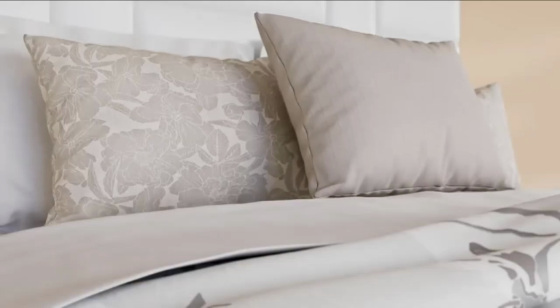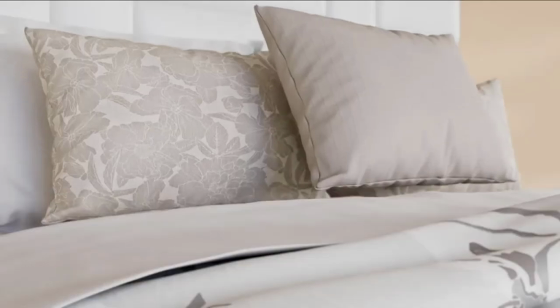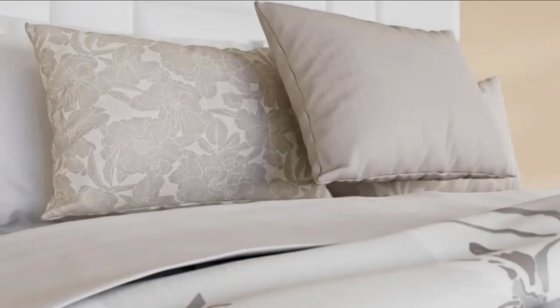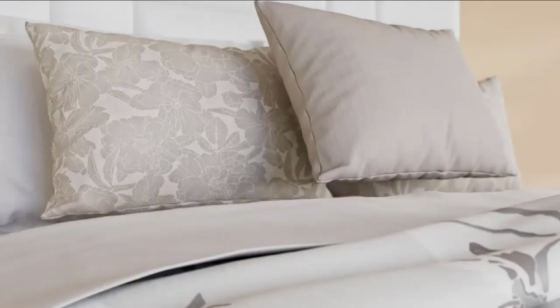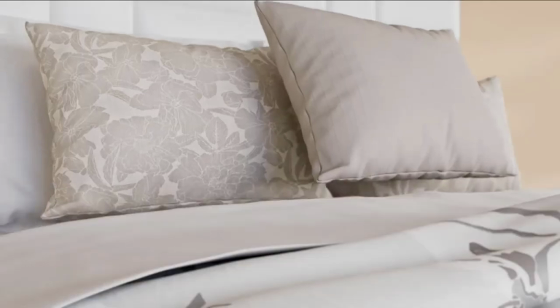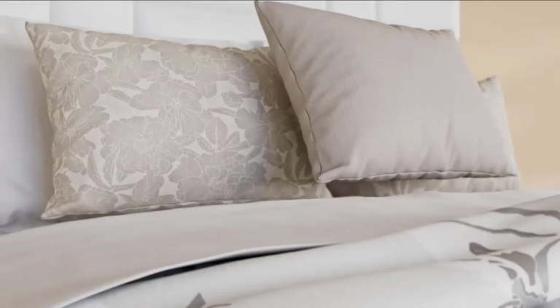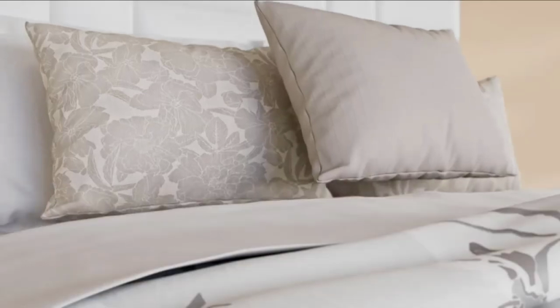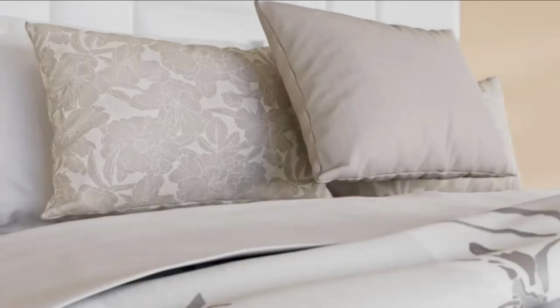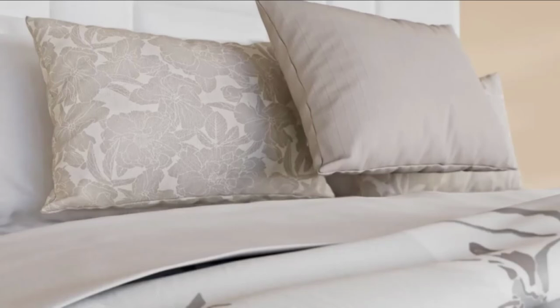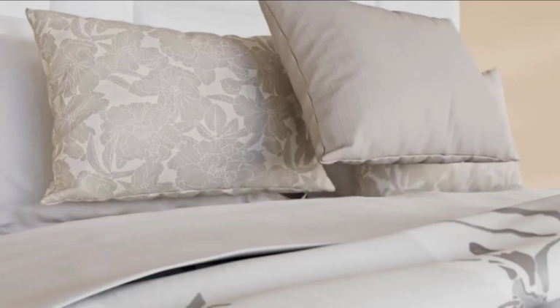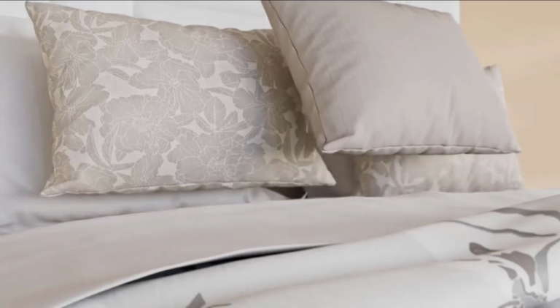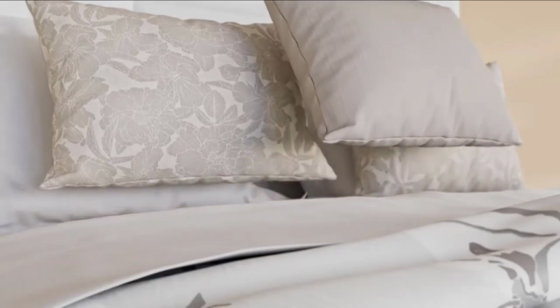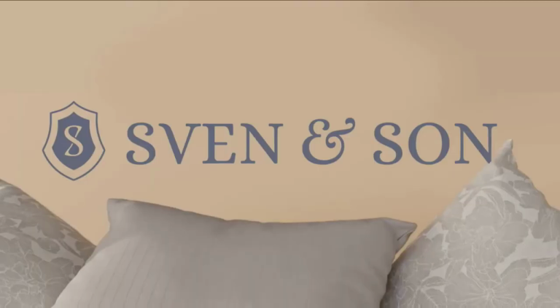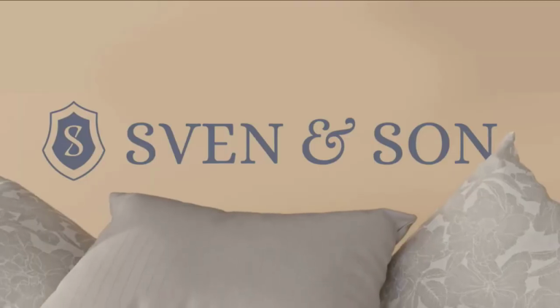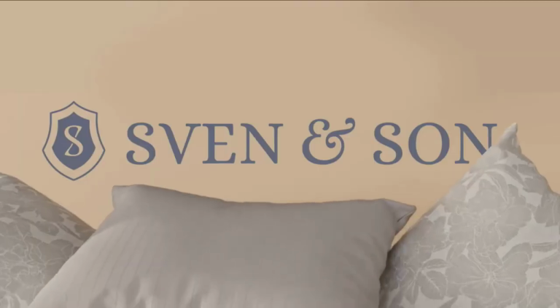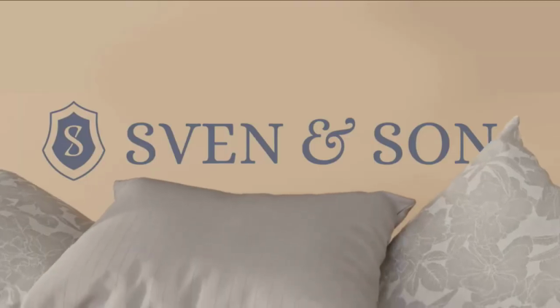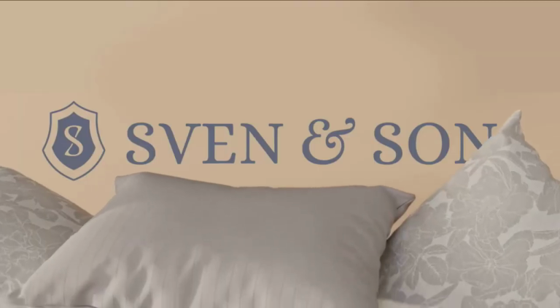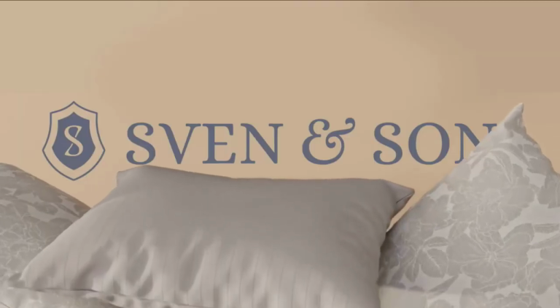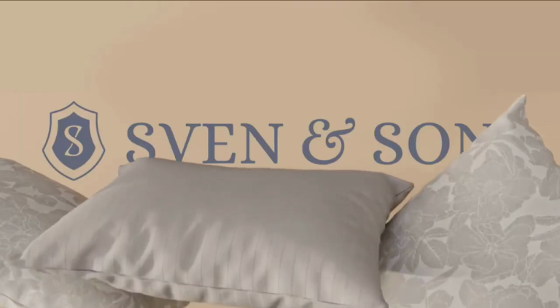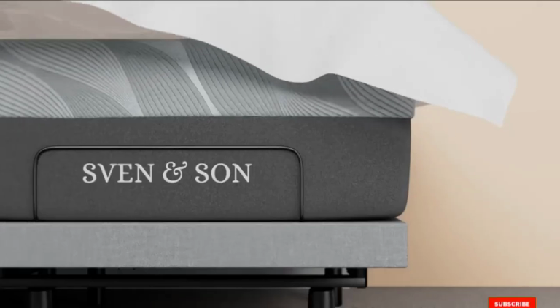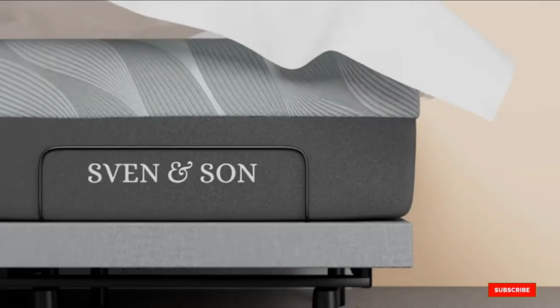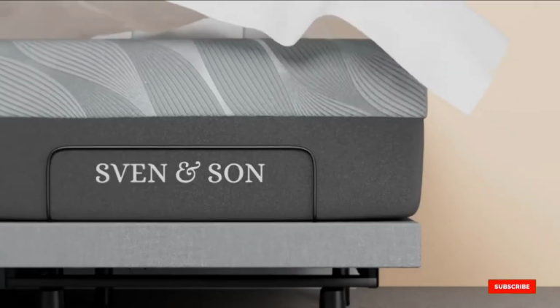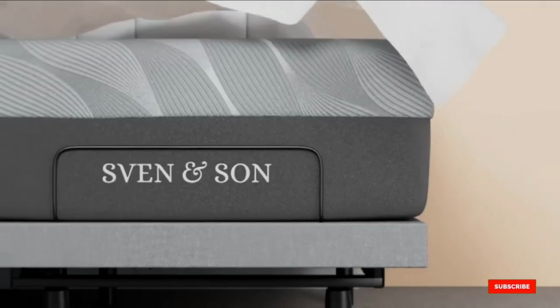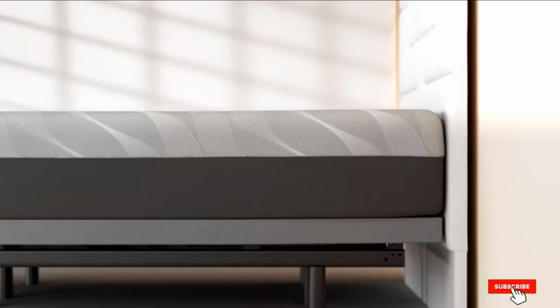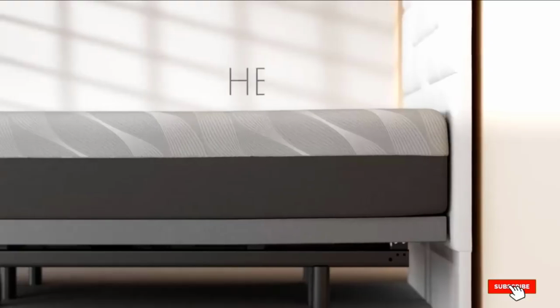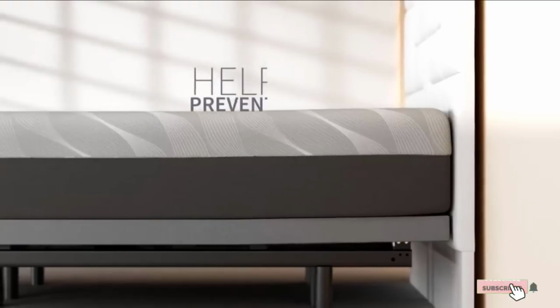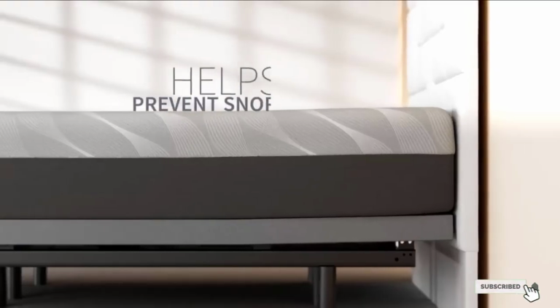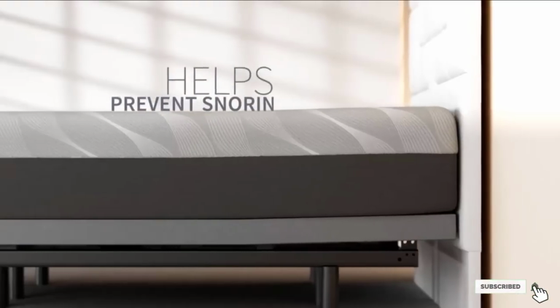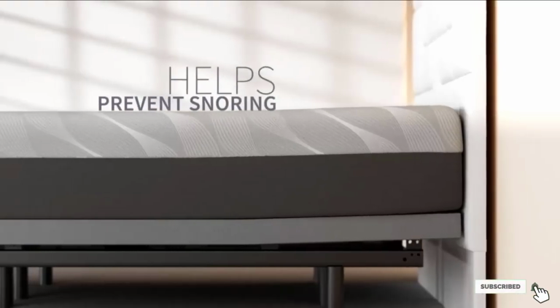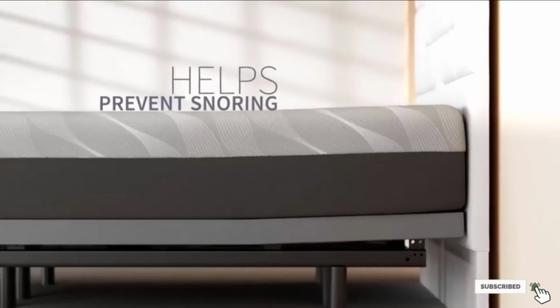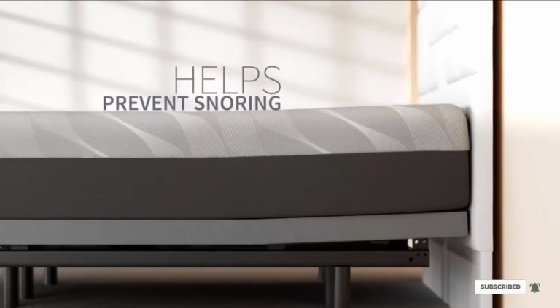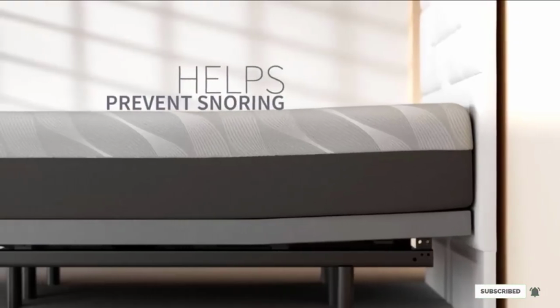This Split King Bed also provides ultra-quiet motors, so you don't disturb your sleeping partner whenever you make adjustments.